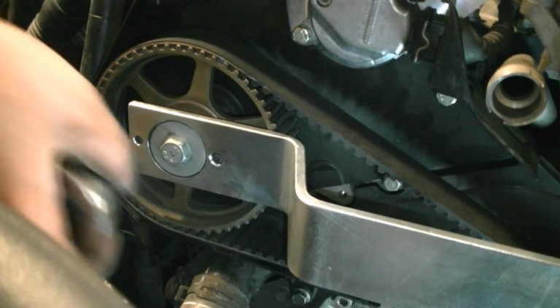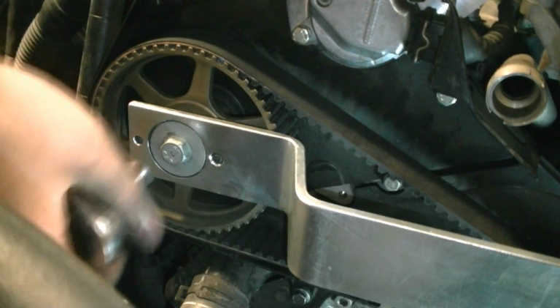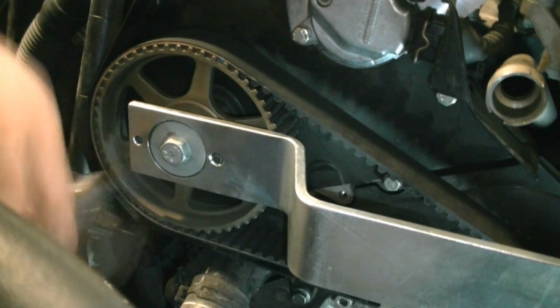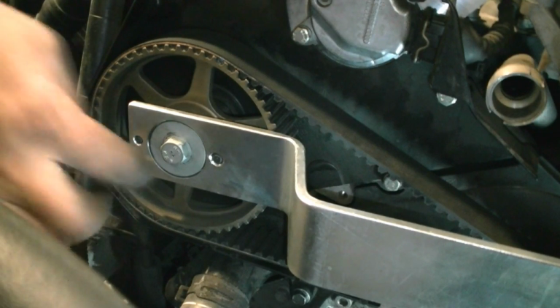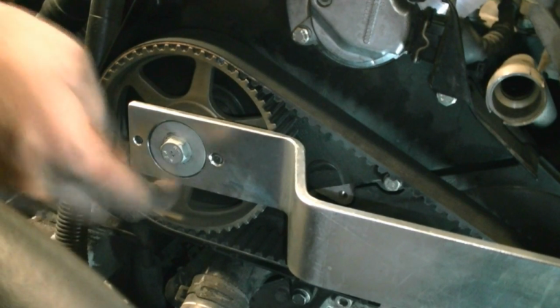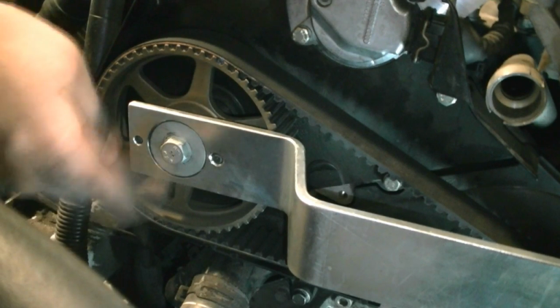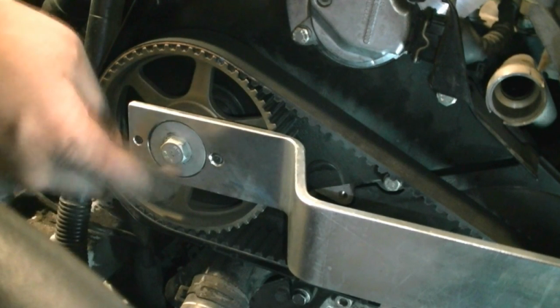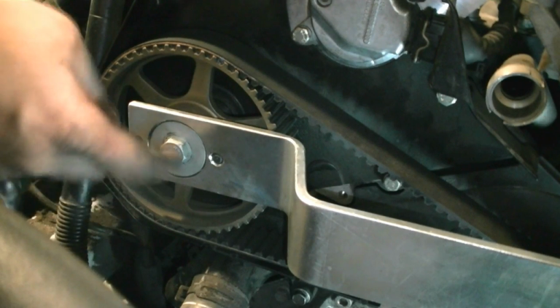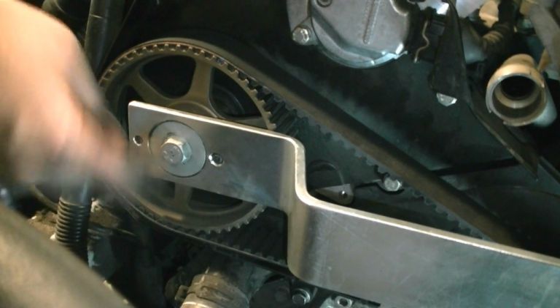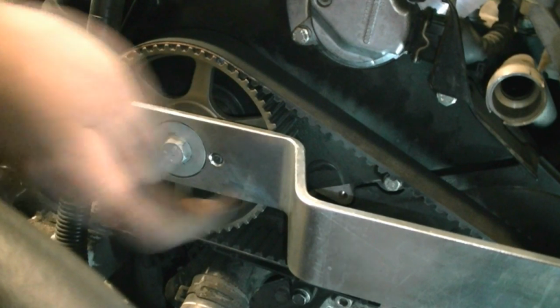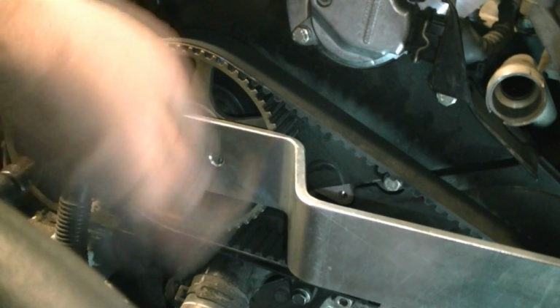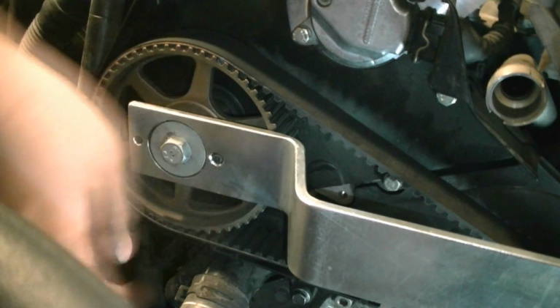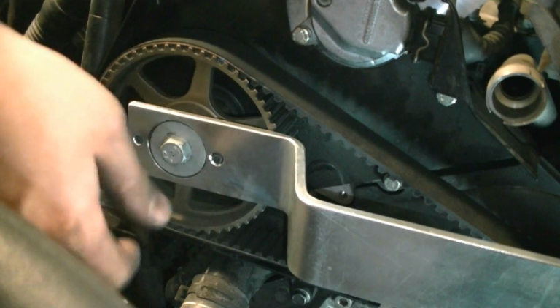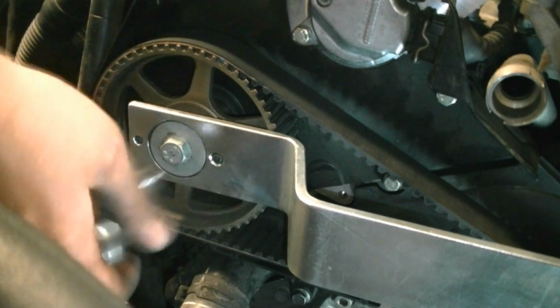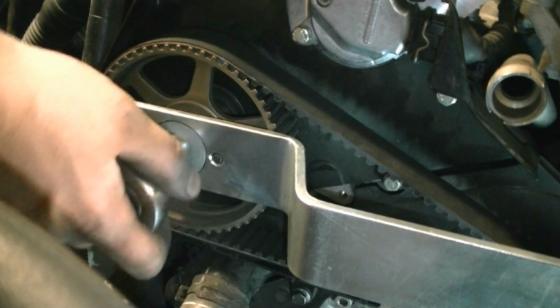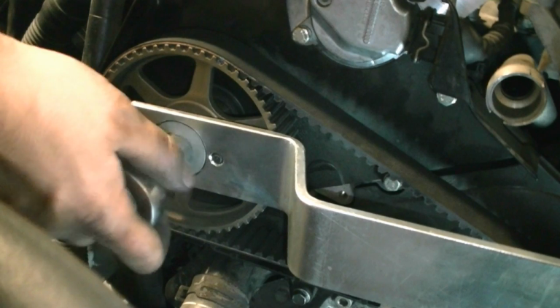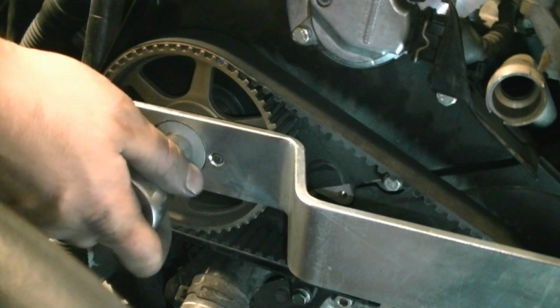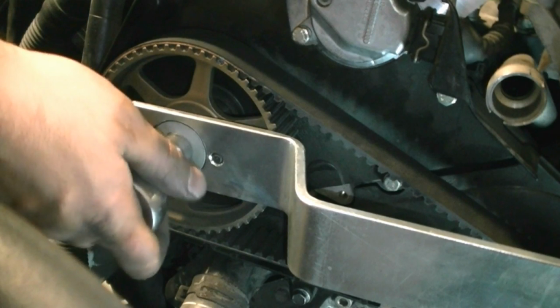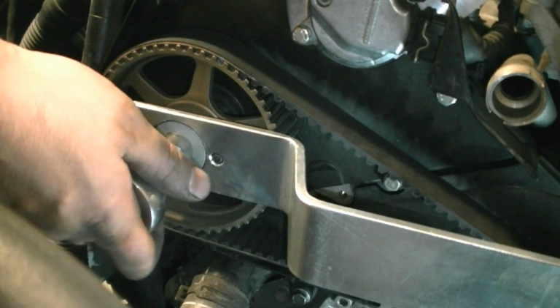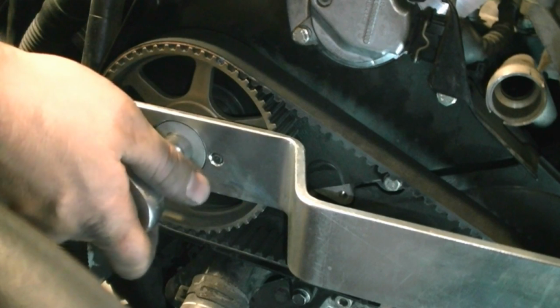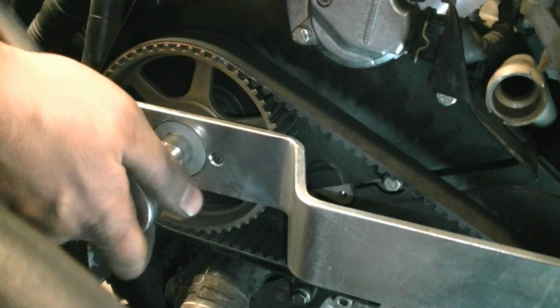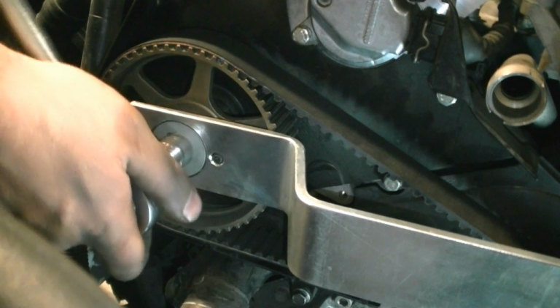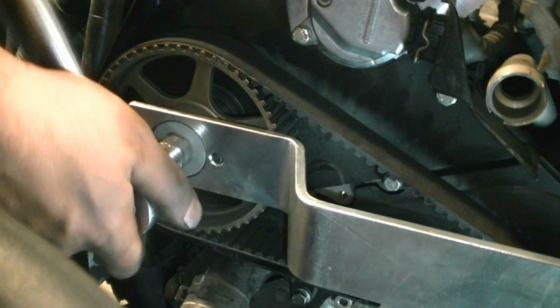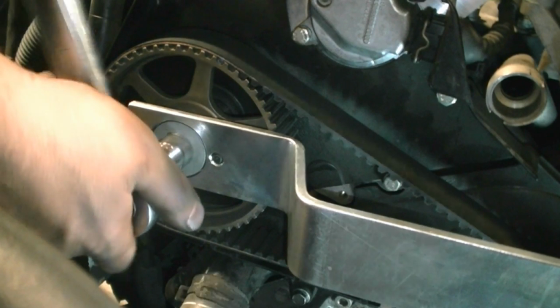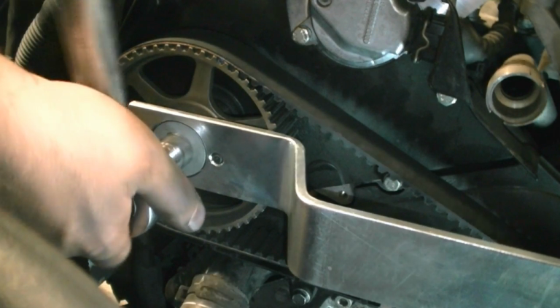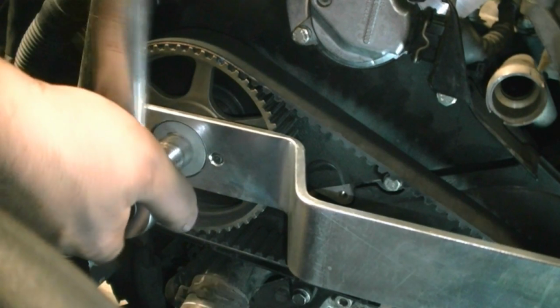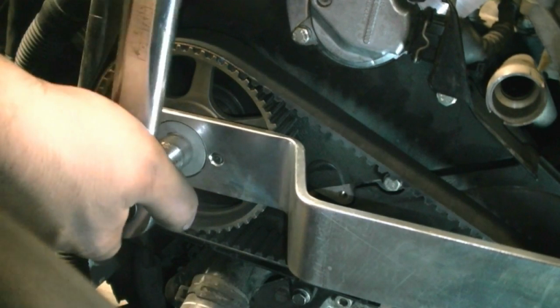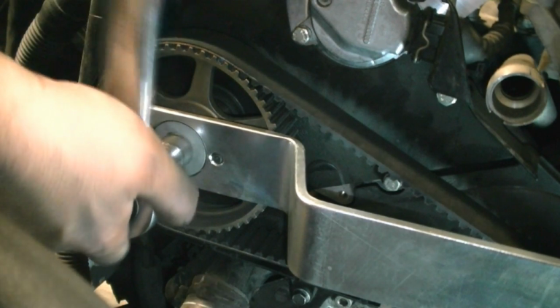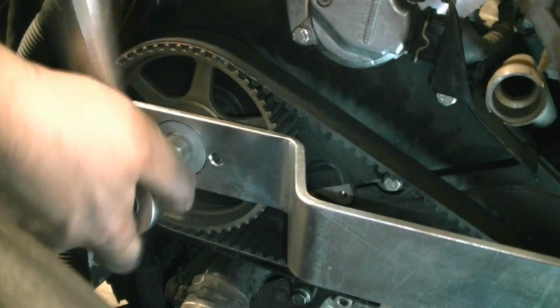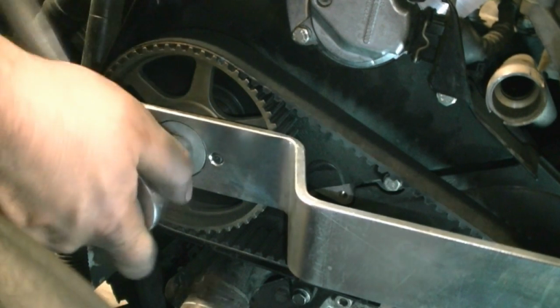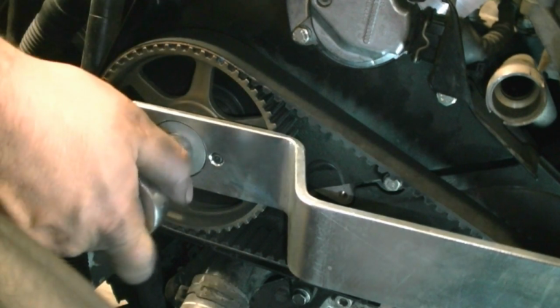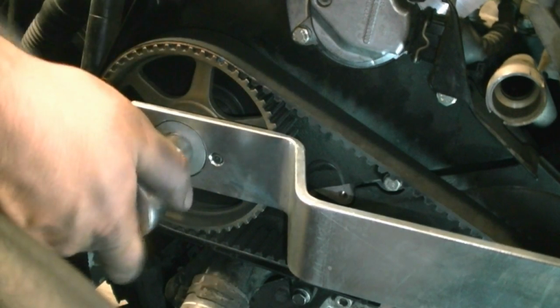Next, we tighten these bolts with the camshaft holder on to 41 foot-pounds.